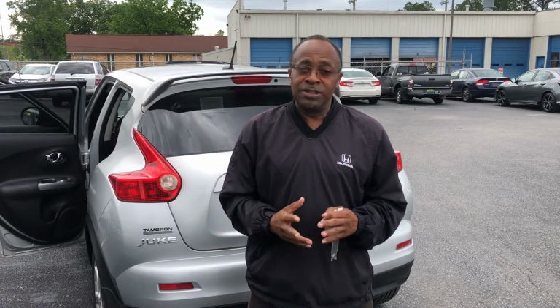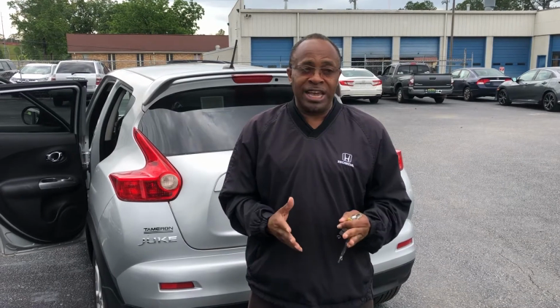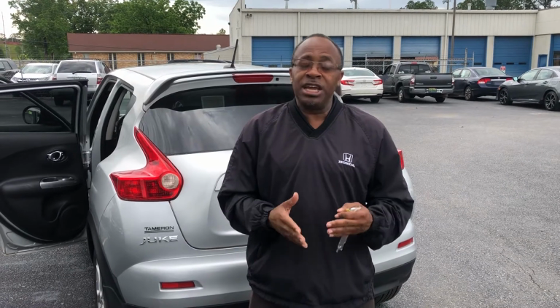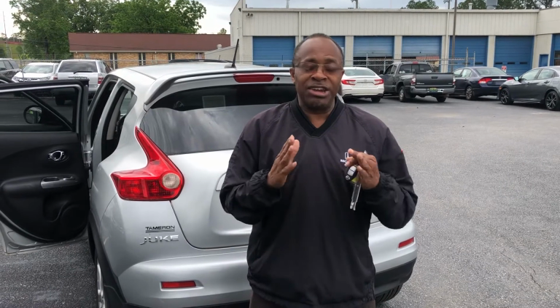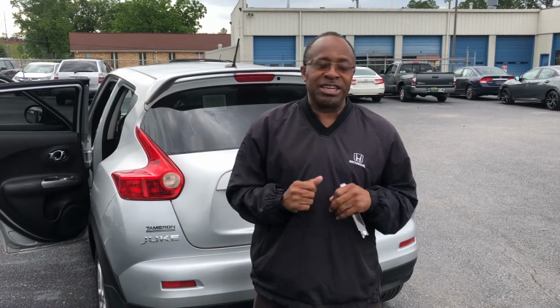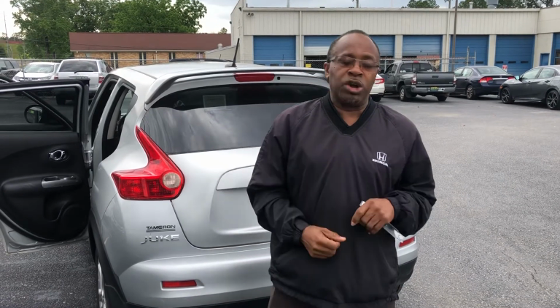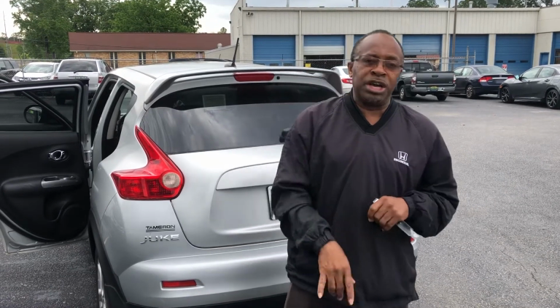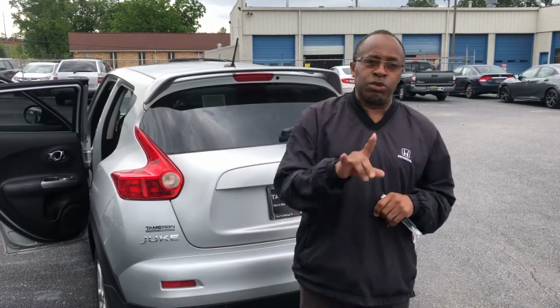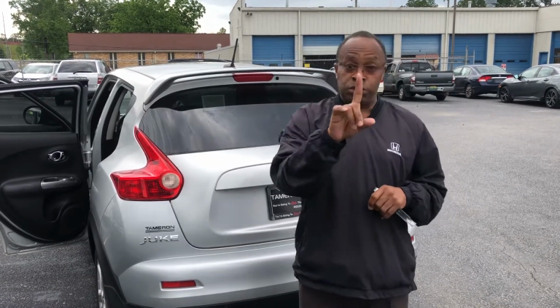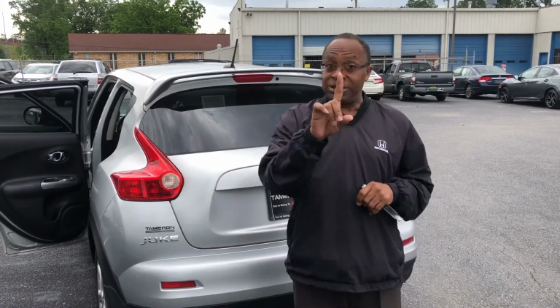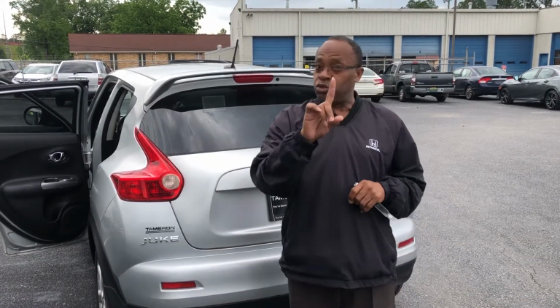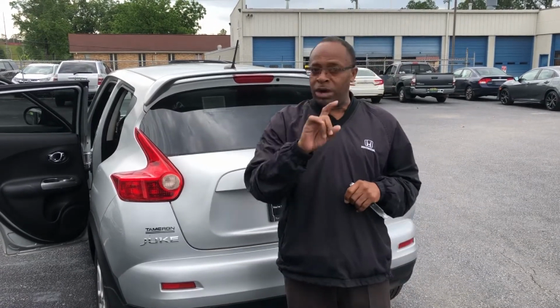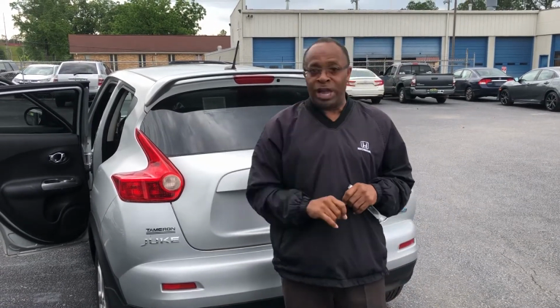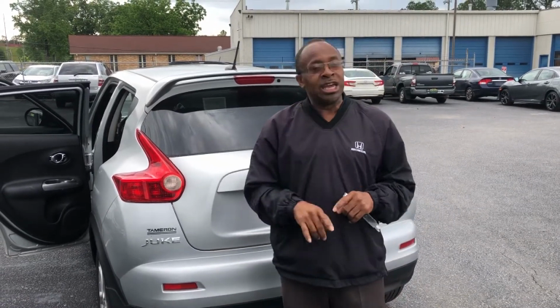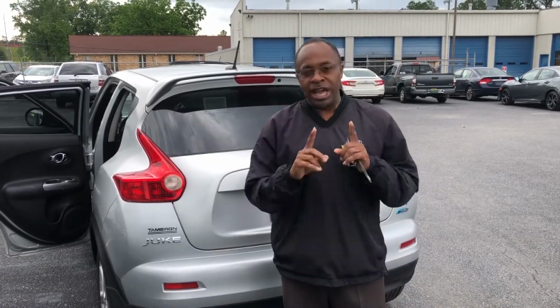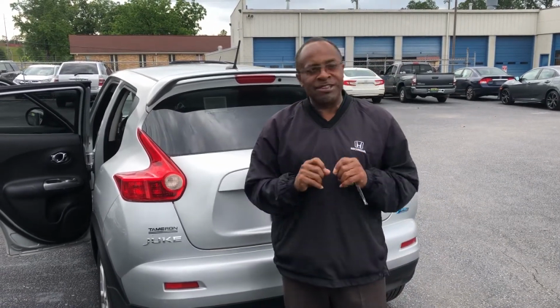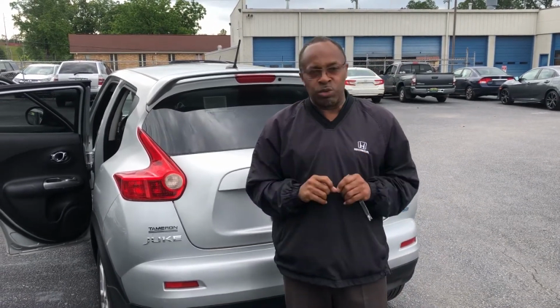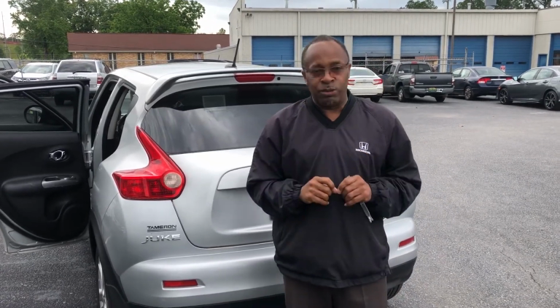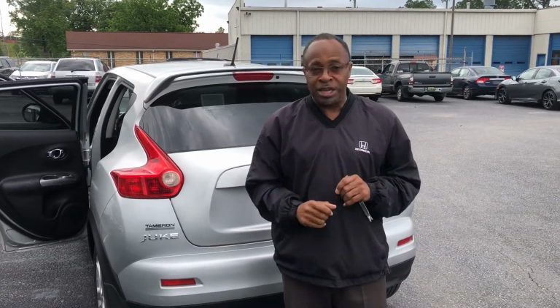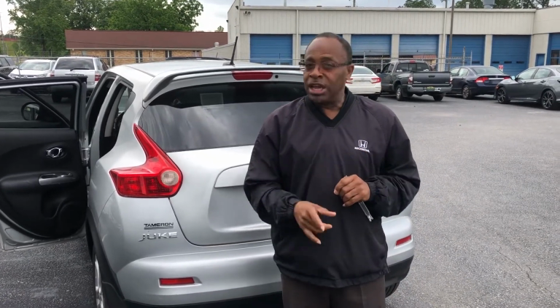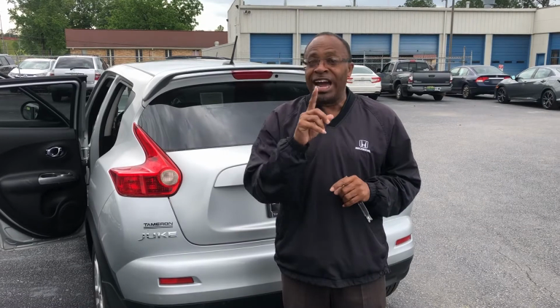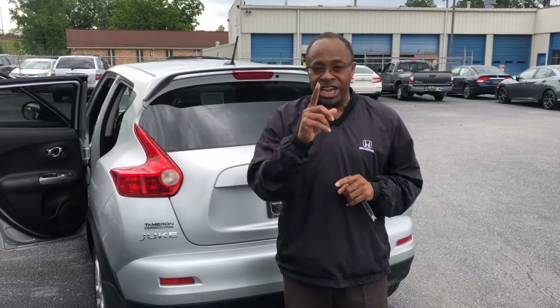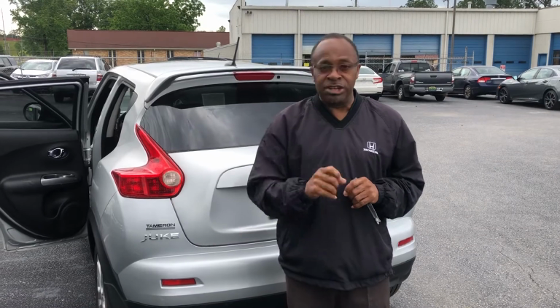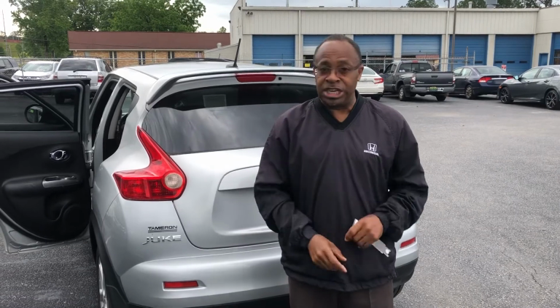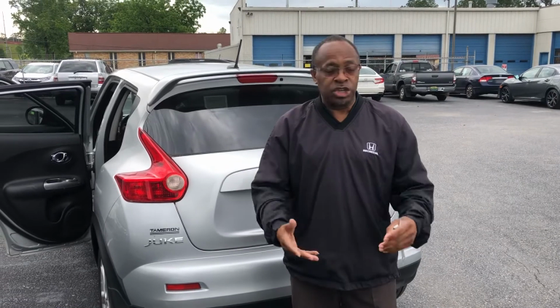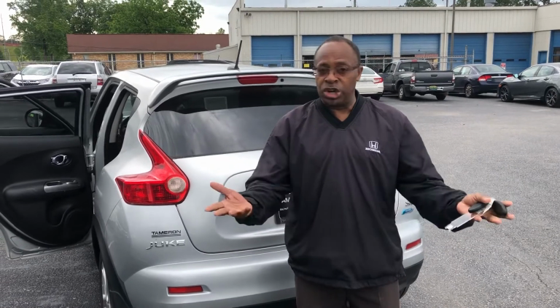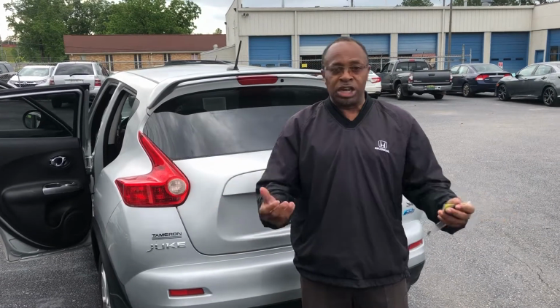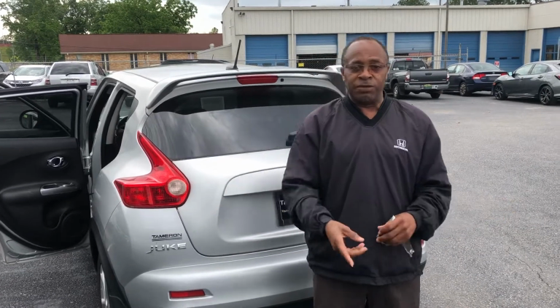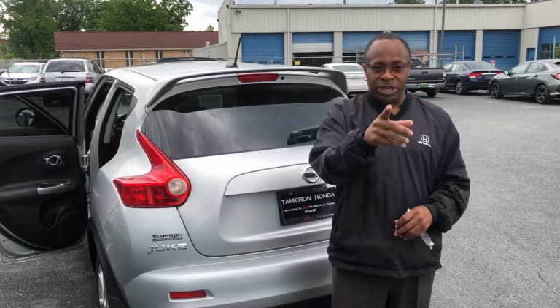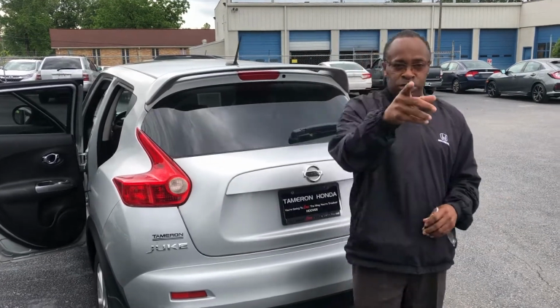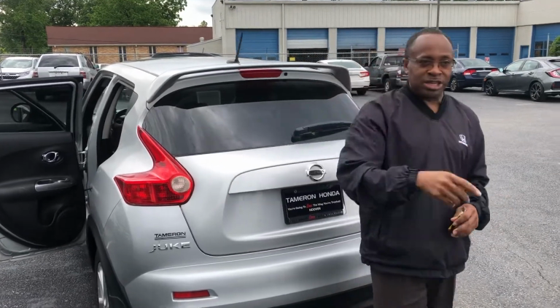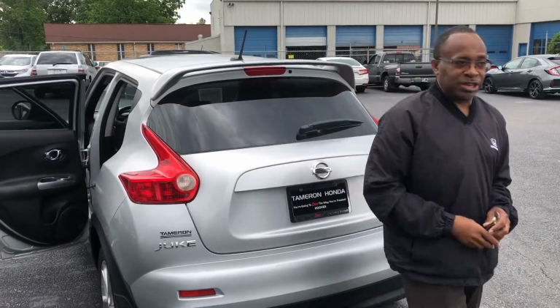Xan, here at Tamron Honda, we do business one way and that's the right way. I guarantee you're going to love the way you're treated here. Thank you.